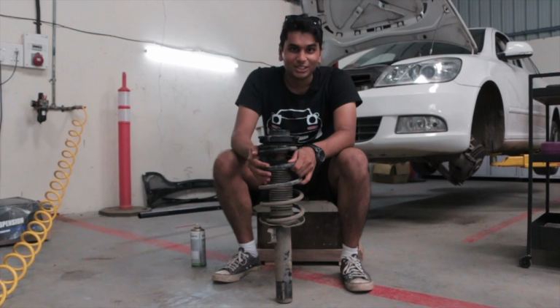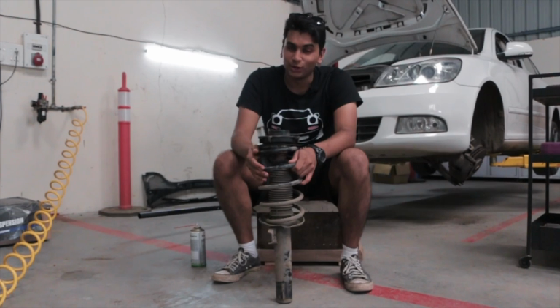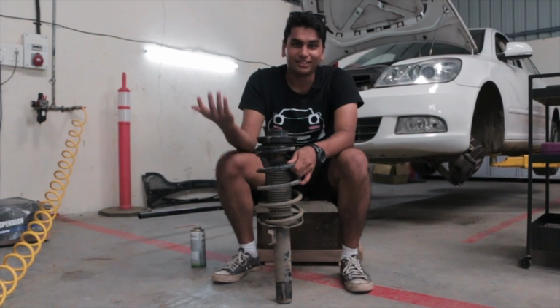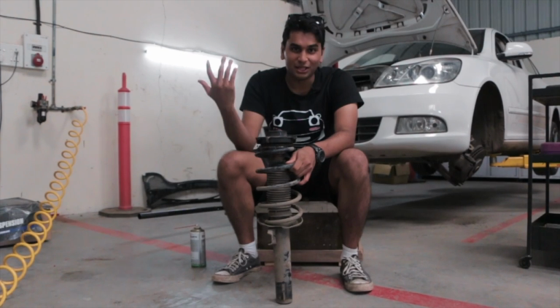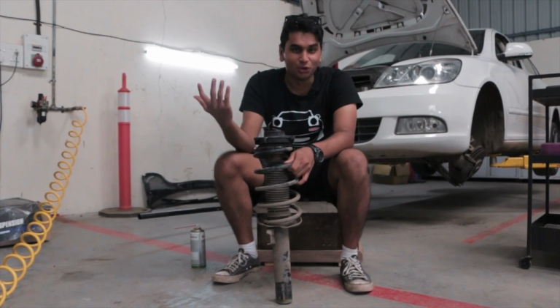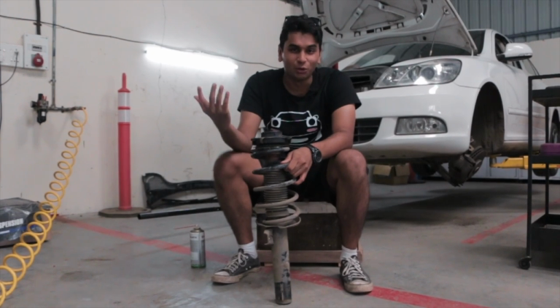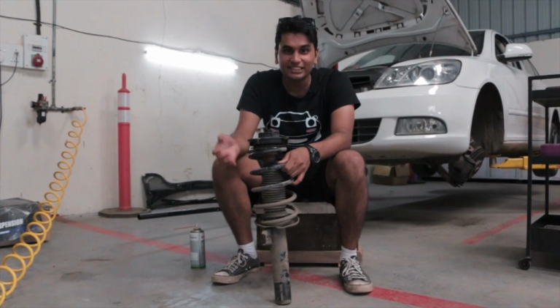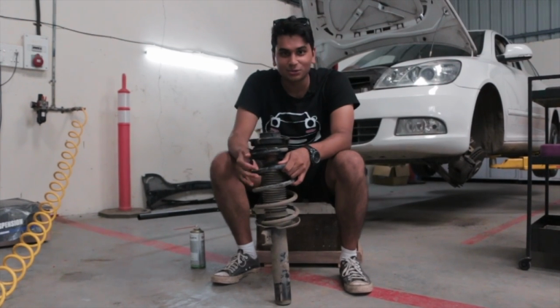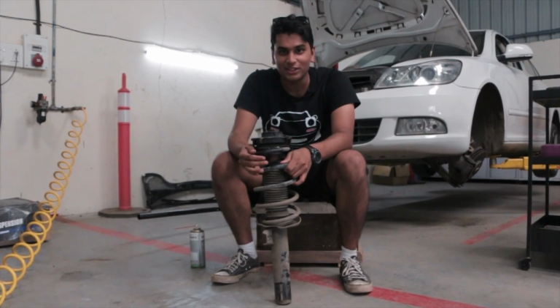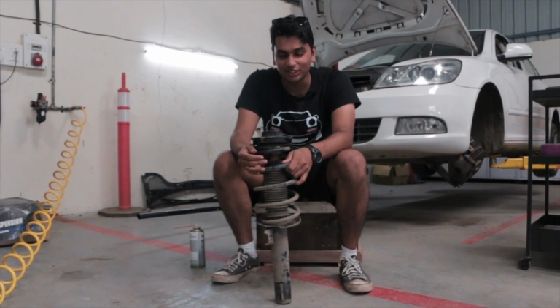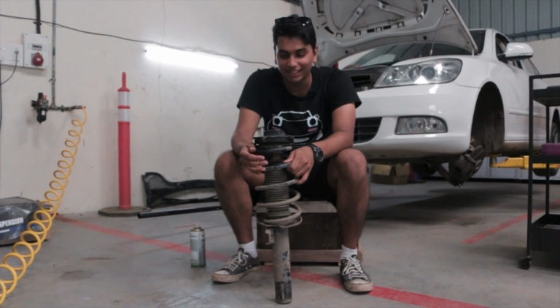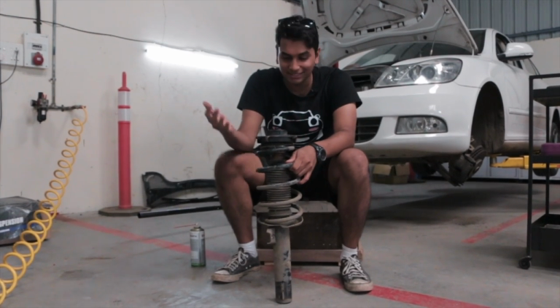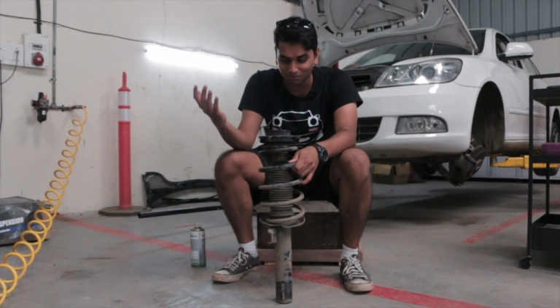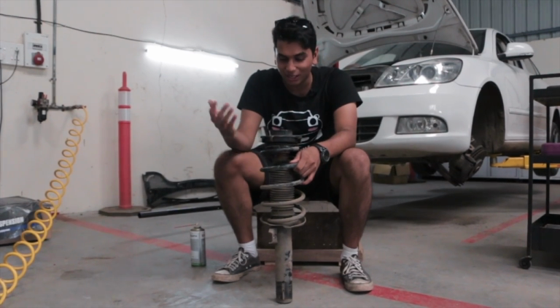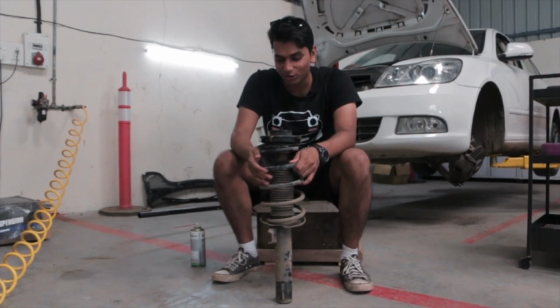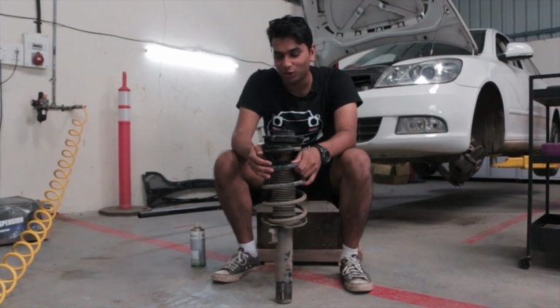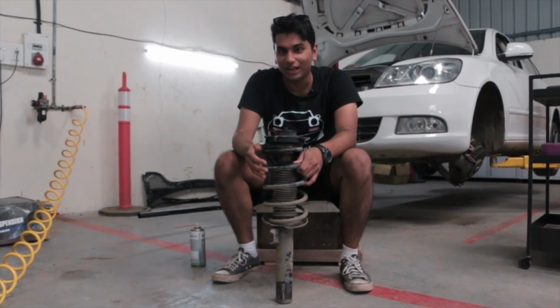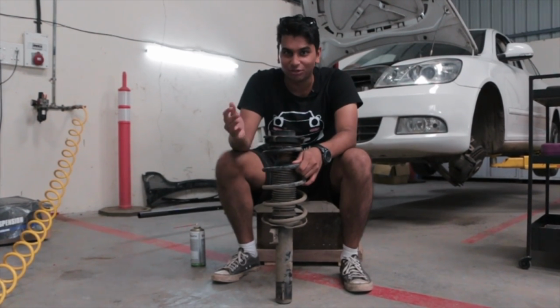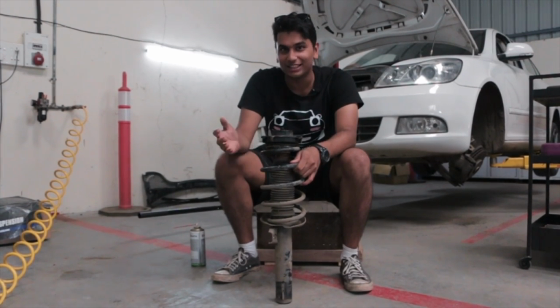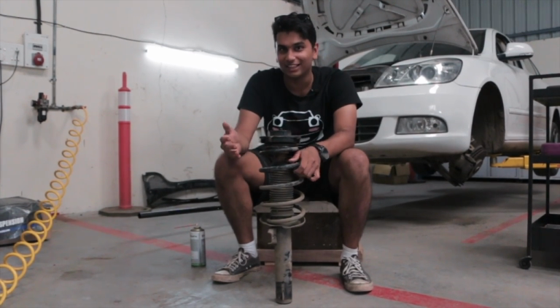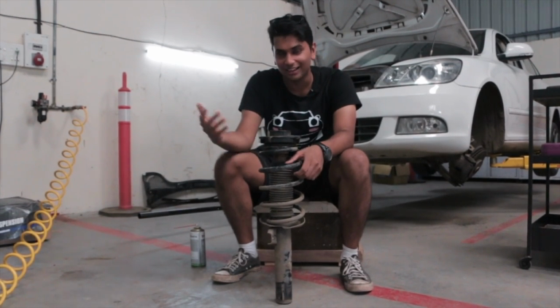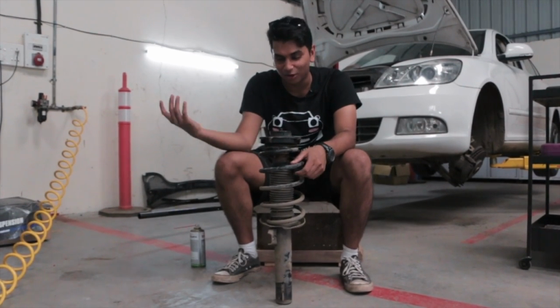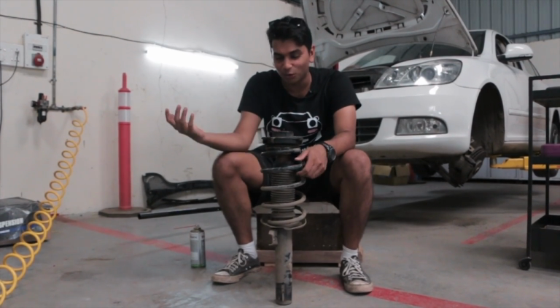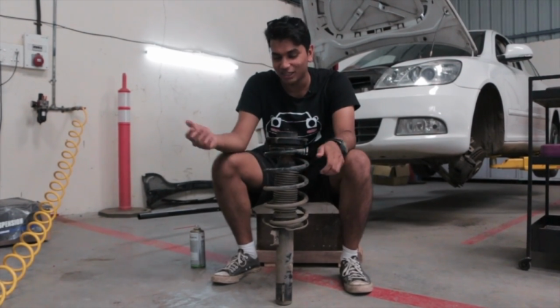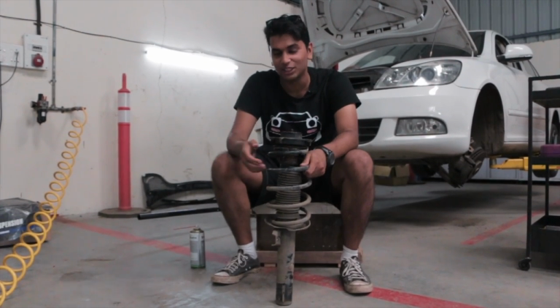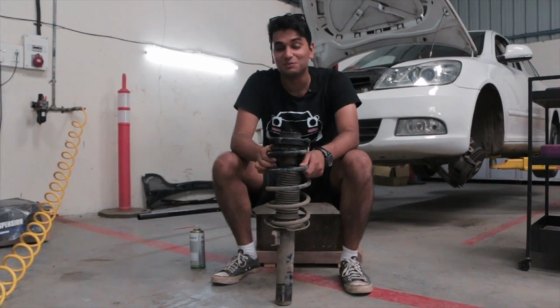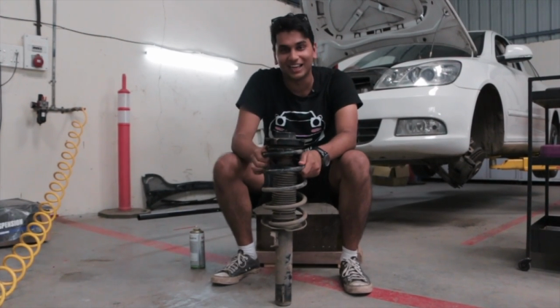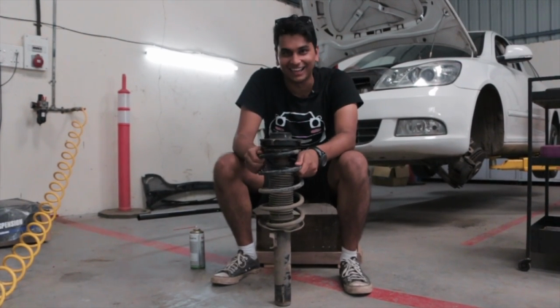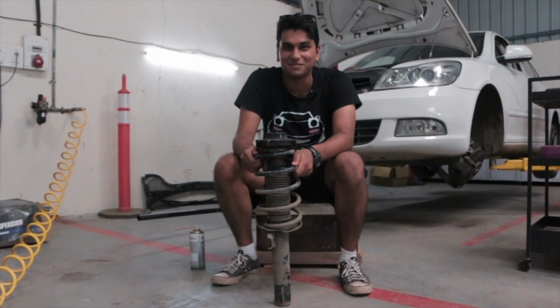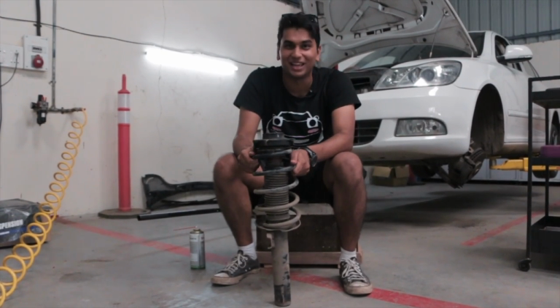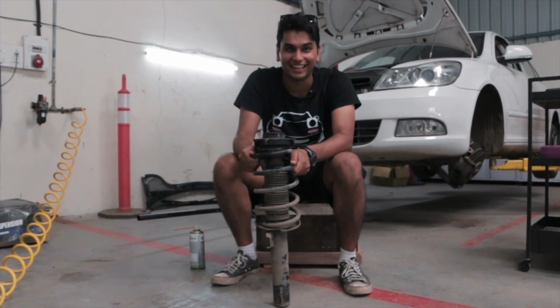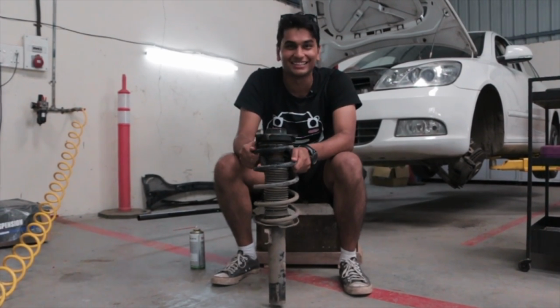If you are doing suspension work, make sure that you get everything done and don't be a cheapskate like me.